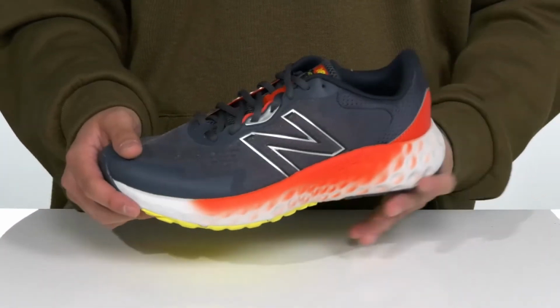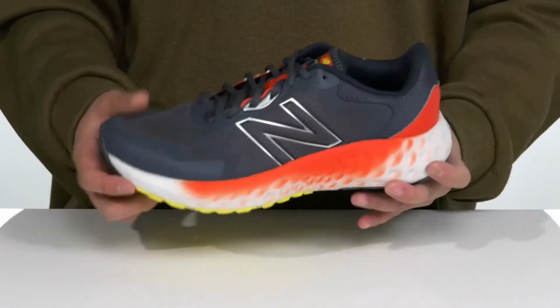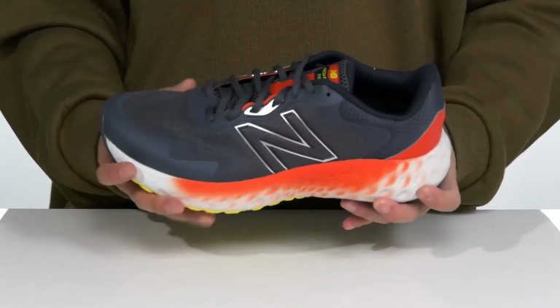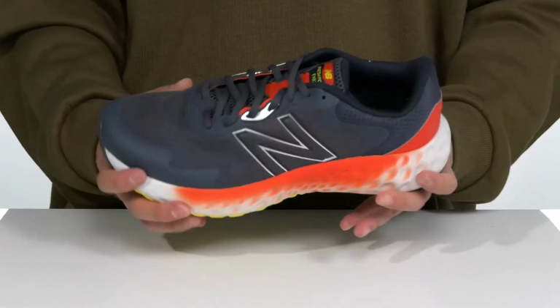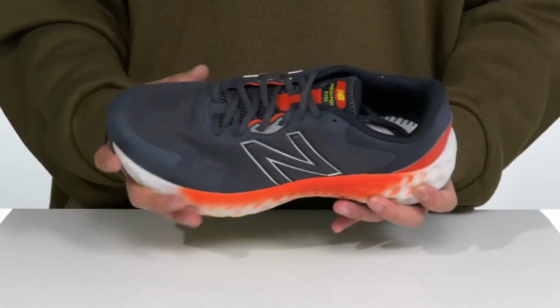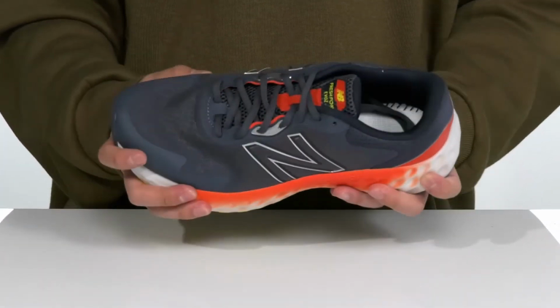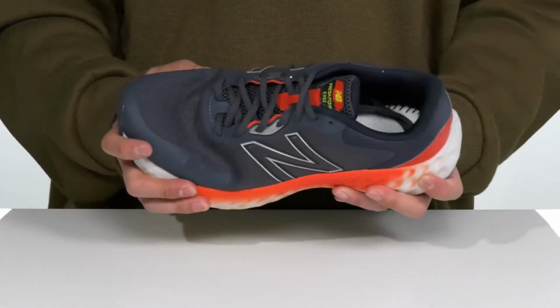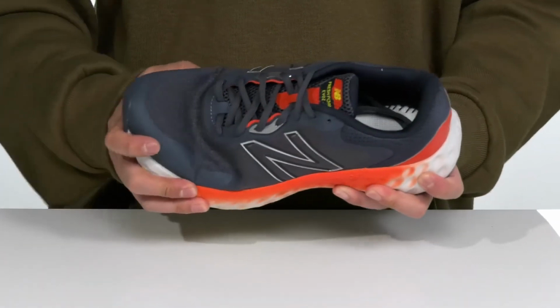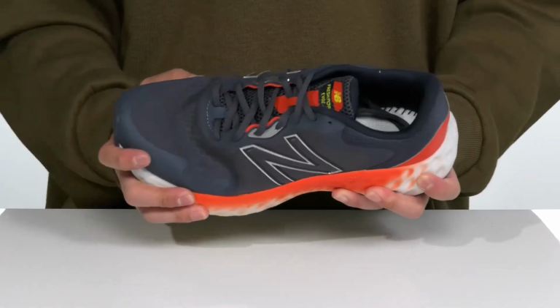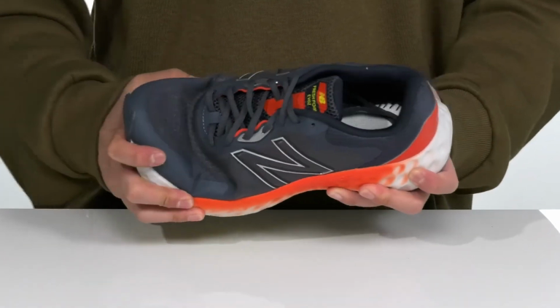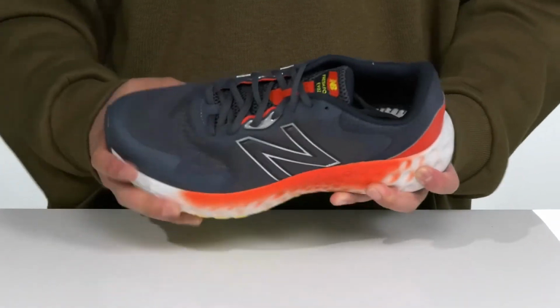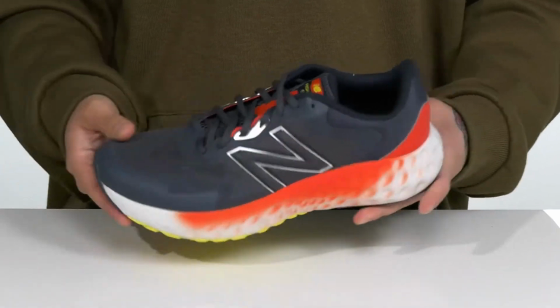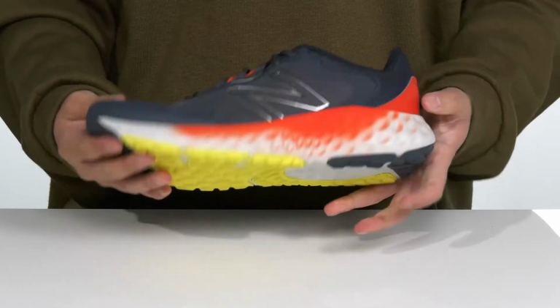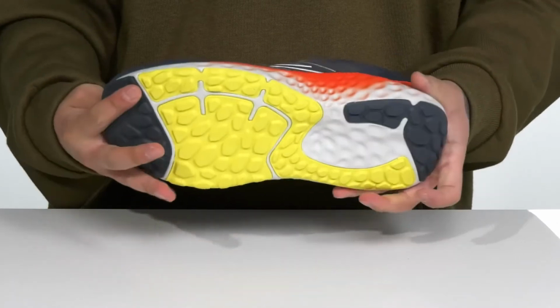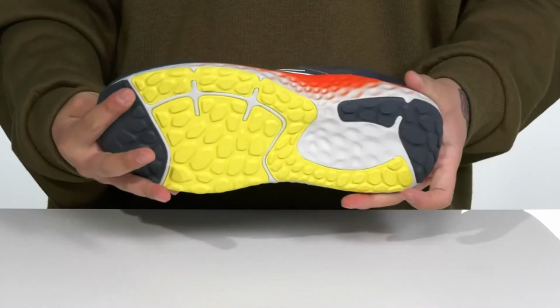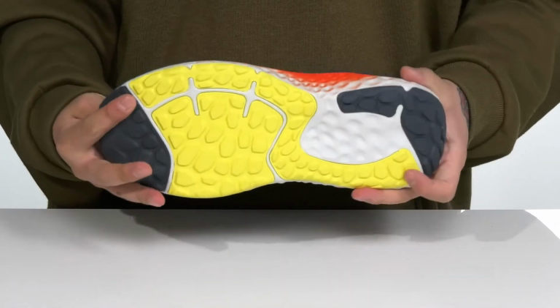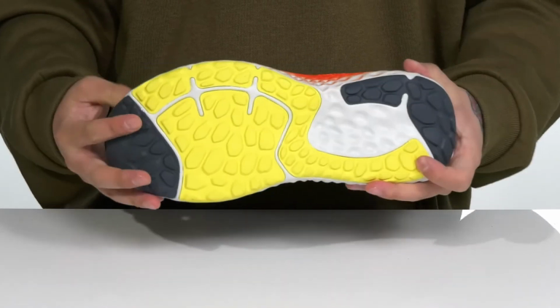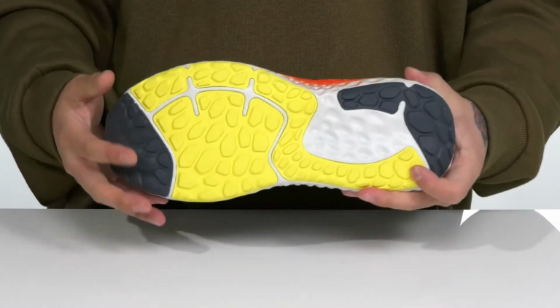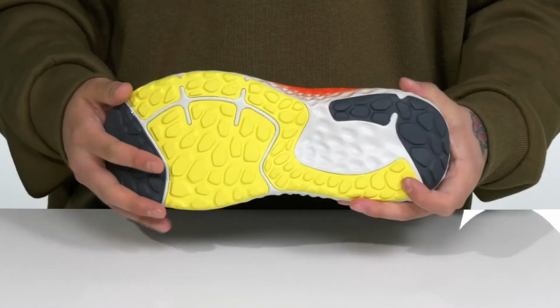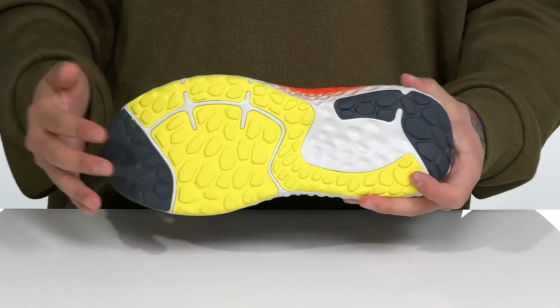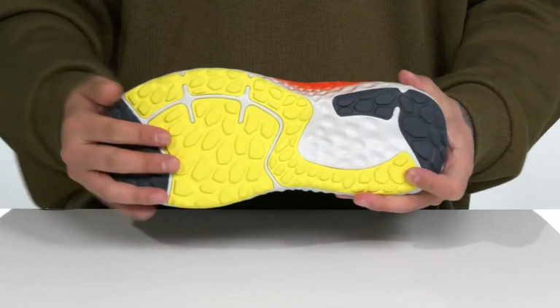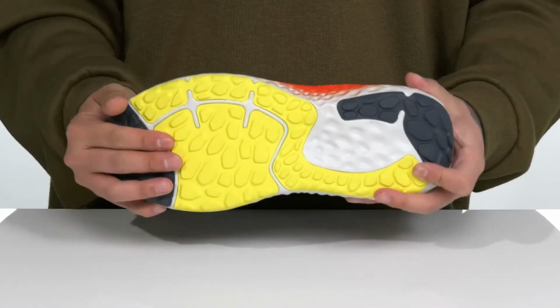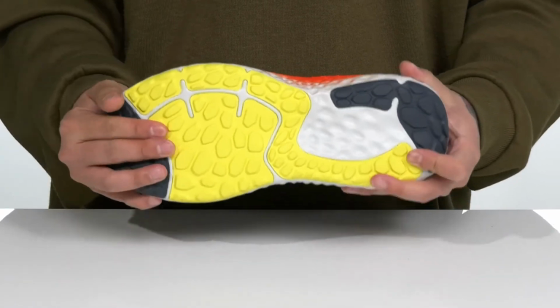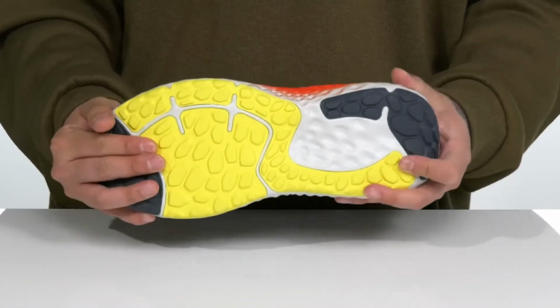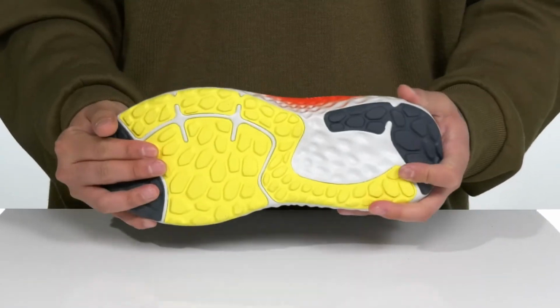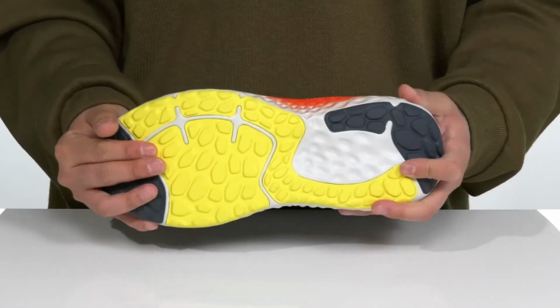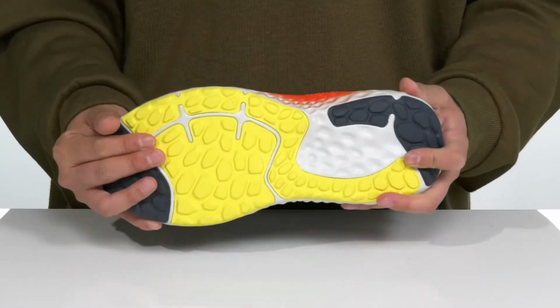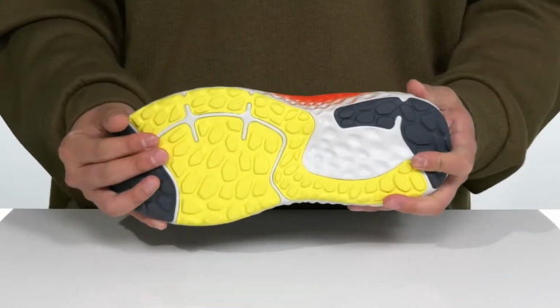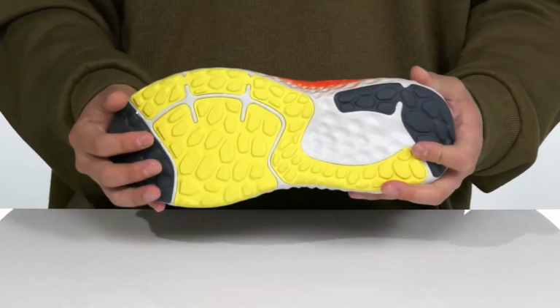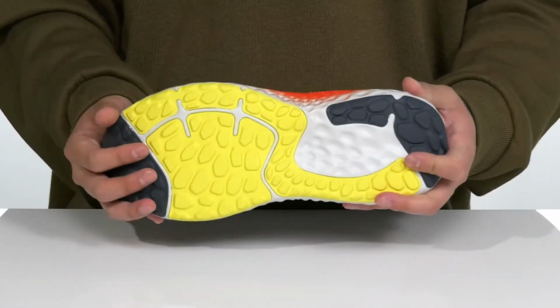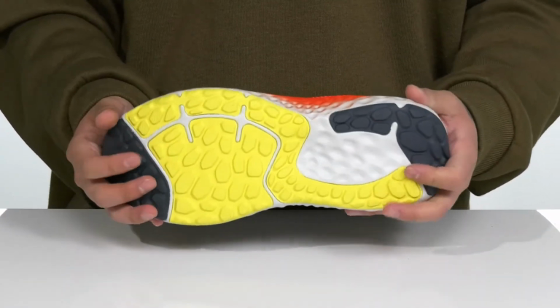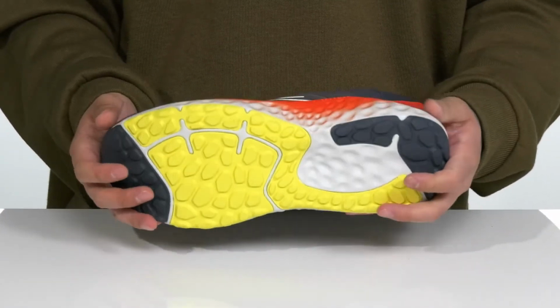The Fresh Foam cushioning is located on the midsole. The shoe itself is lightweight and flexible and sits on top of rubber inserts in key areas to provide additional stability.